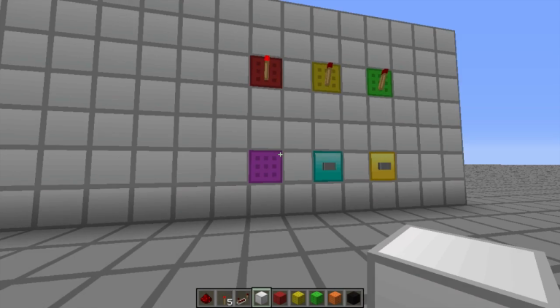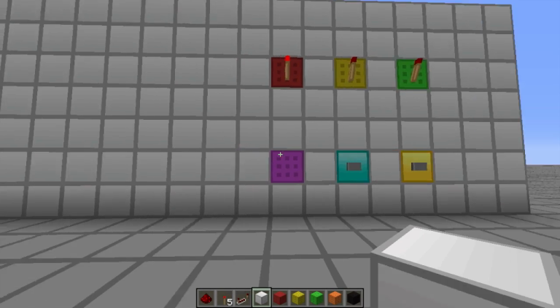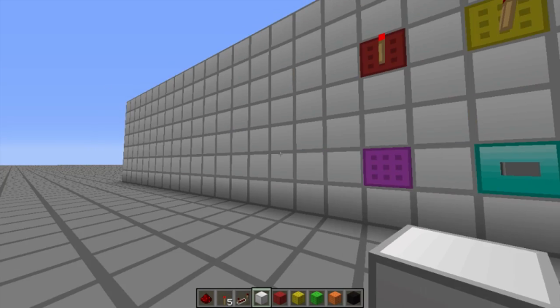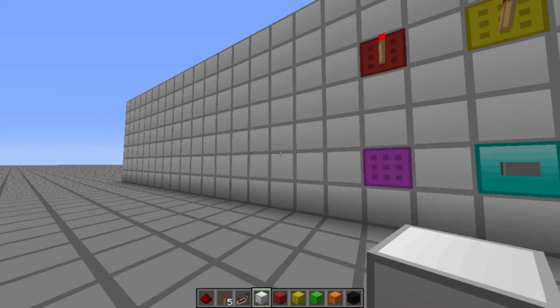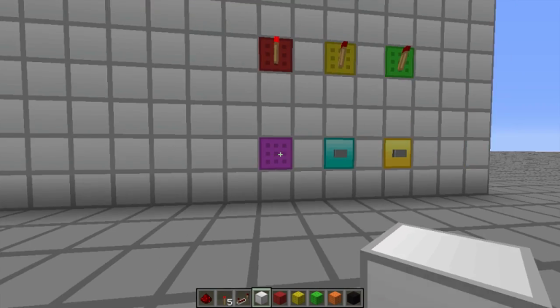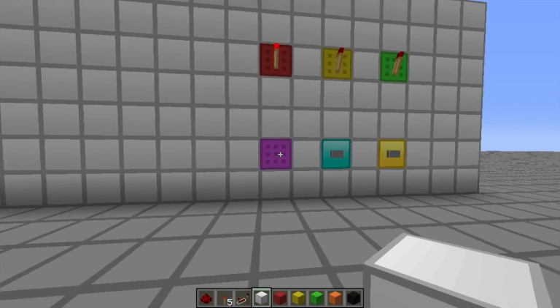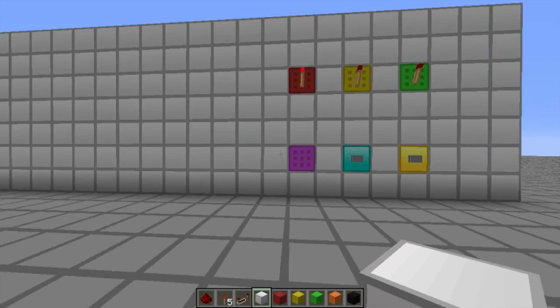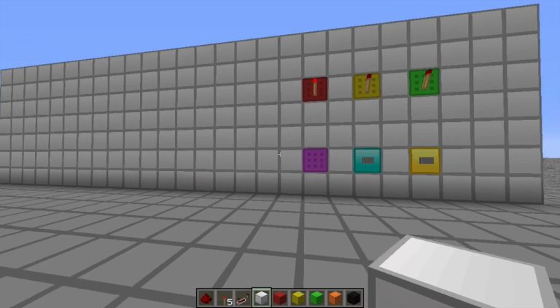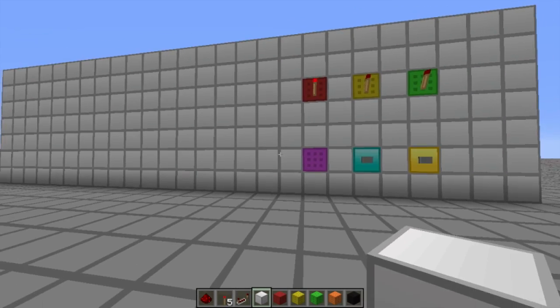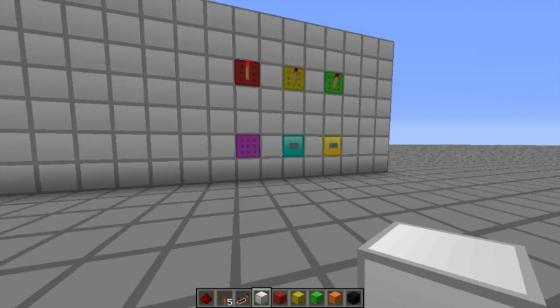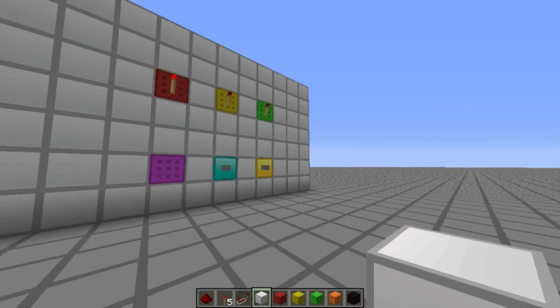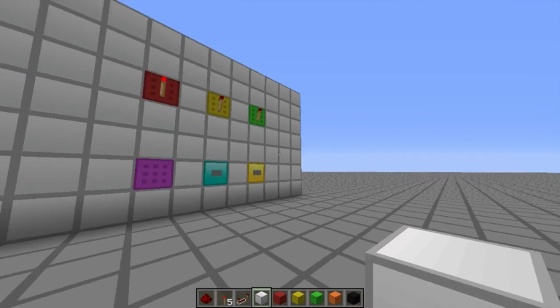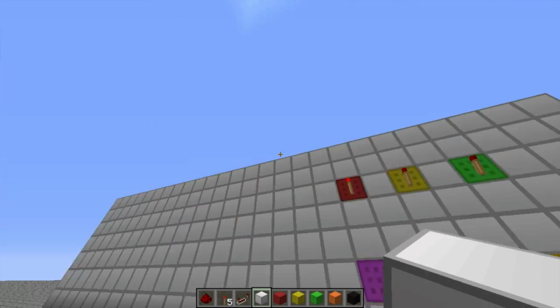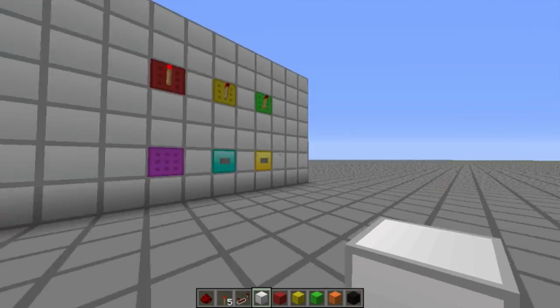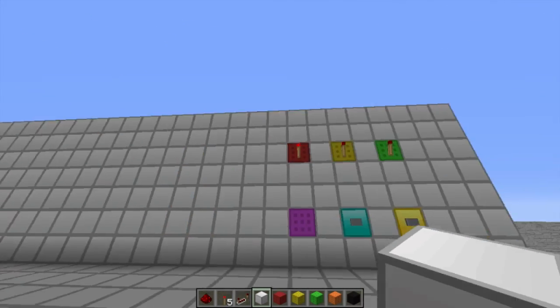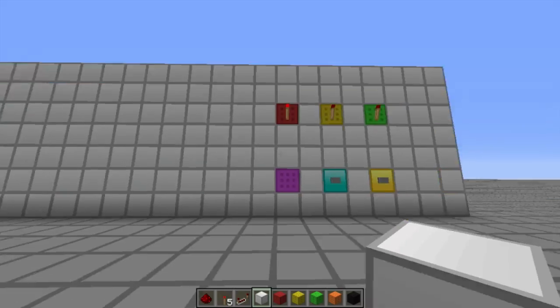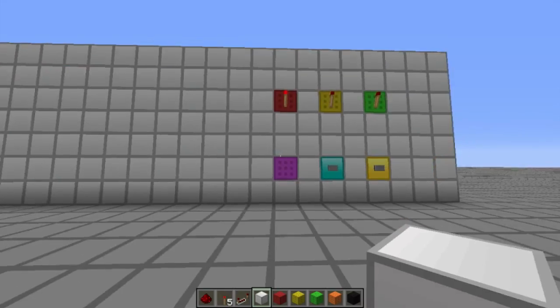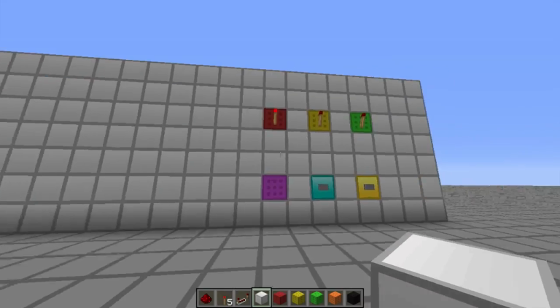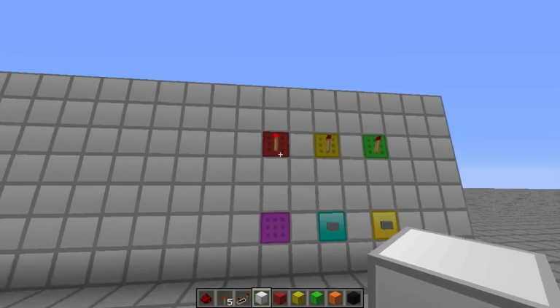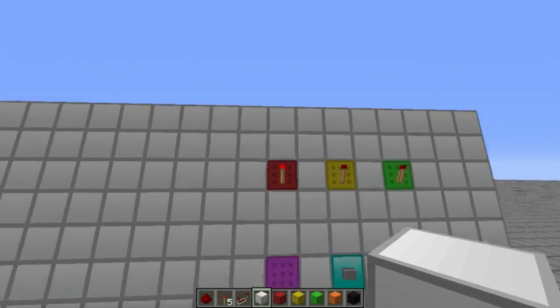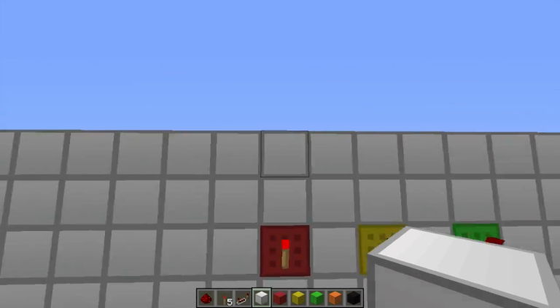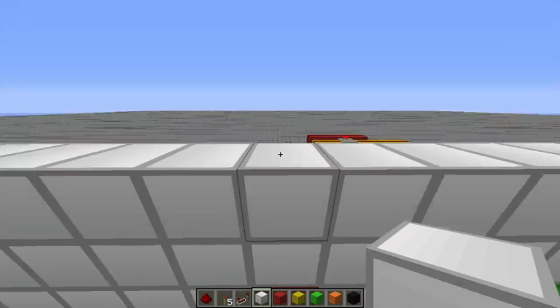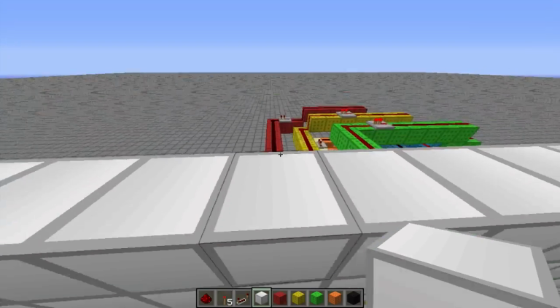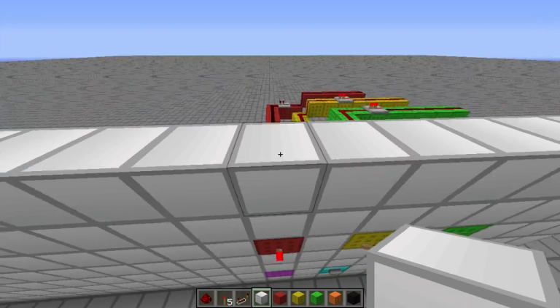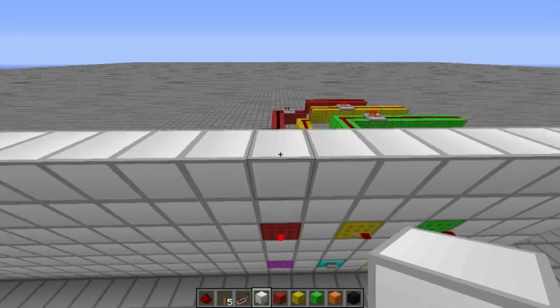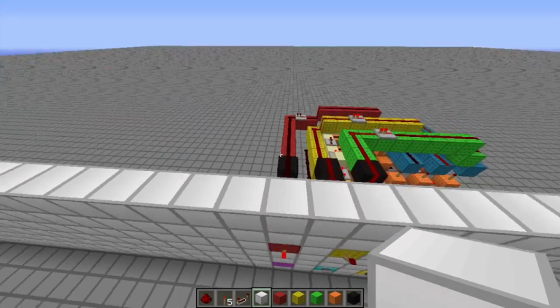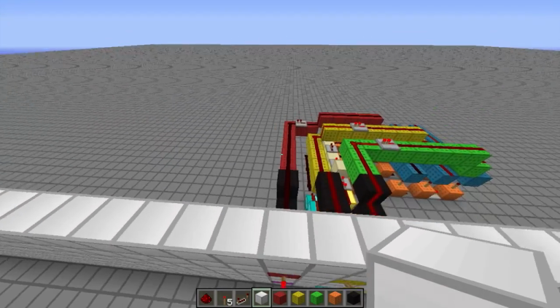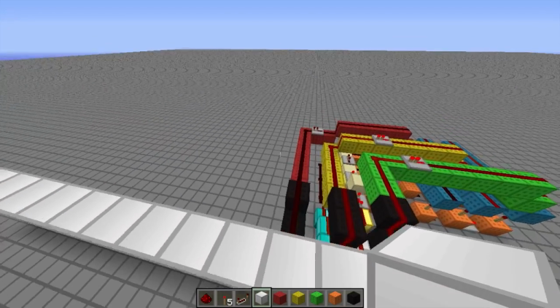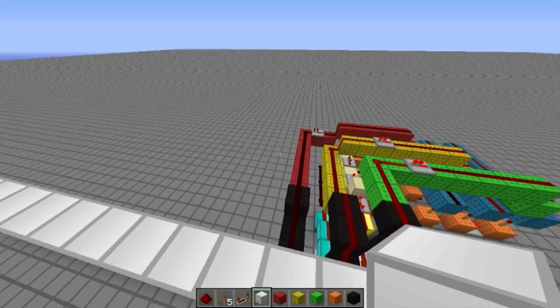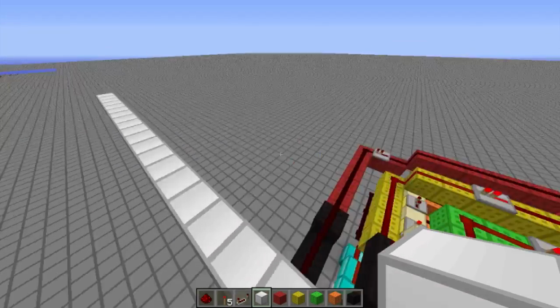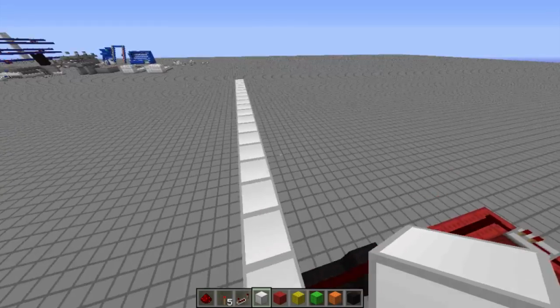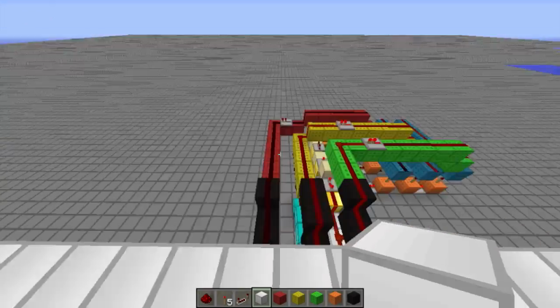Hello YouTube, this is Jigoli from That's It or Never, and welcome to the second part of my Redstone 3D printer tutorial.